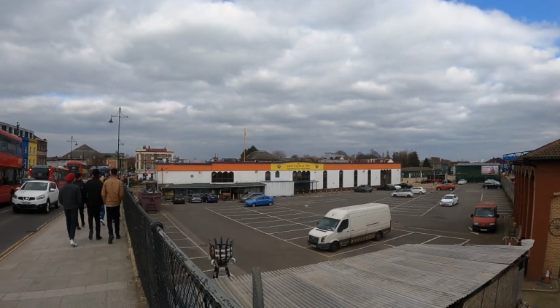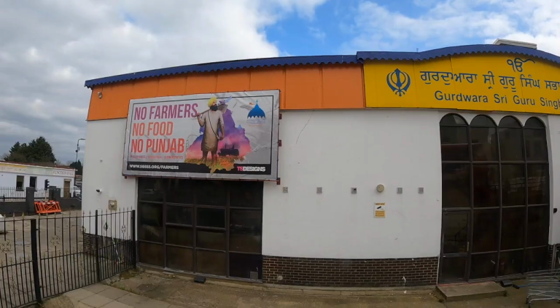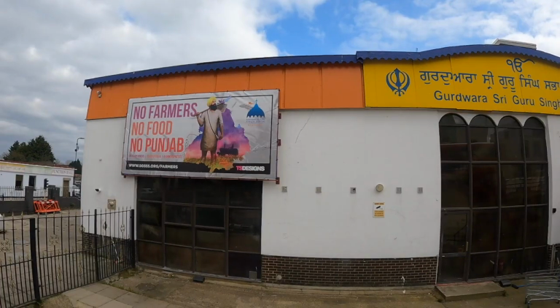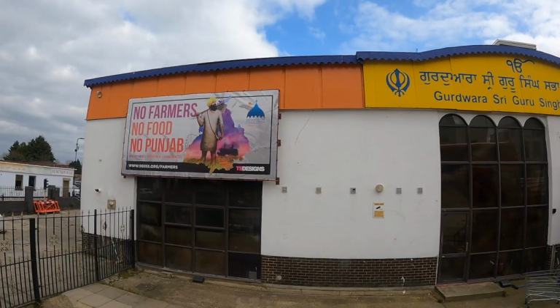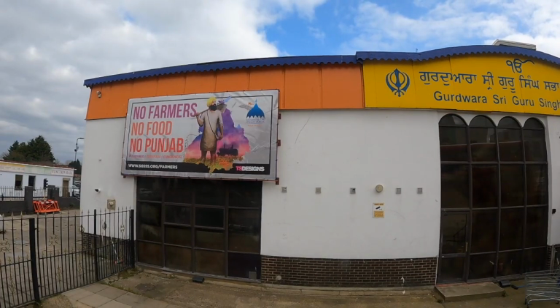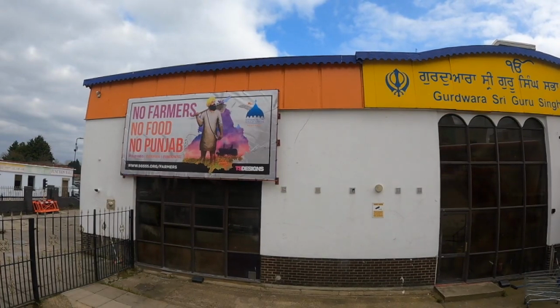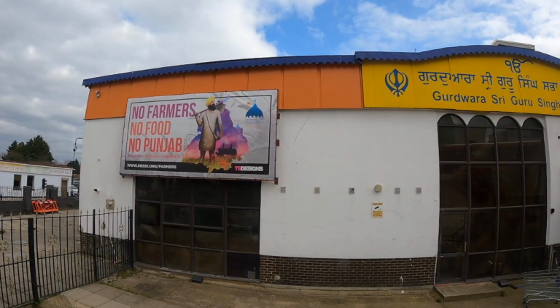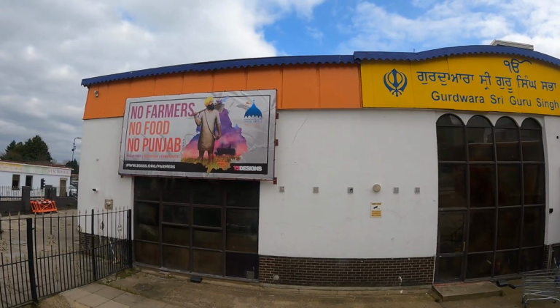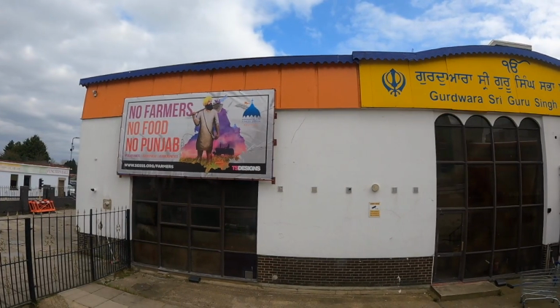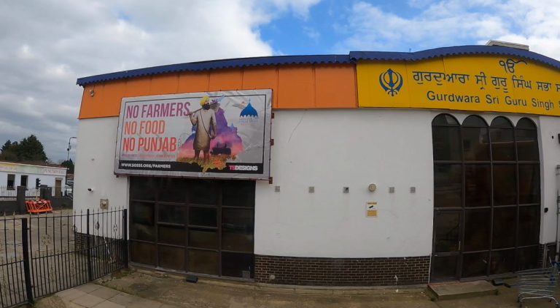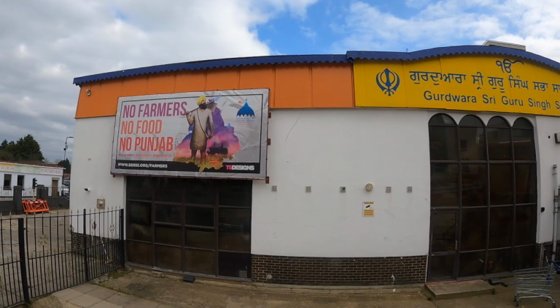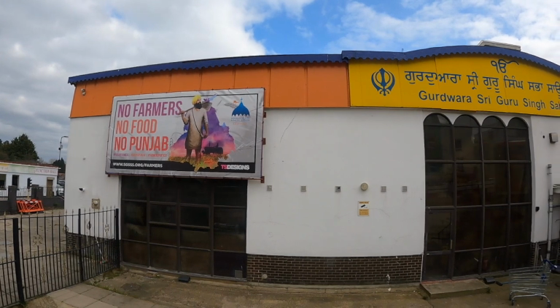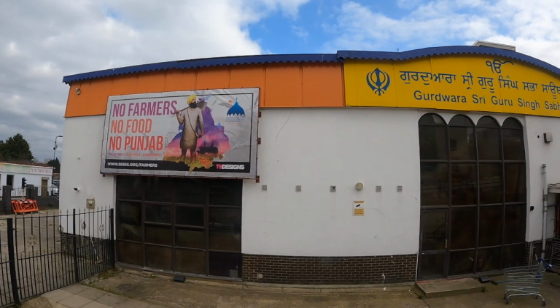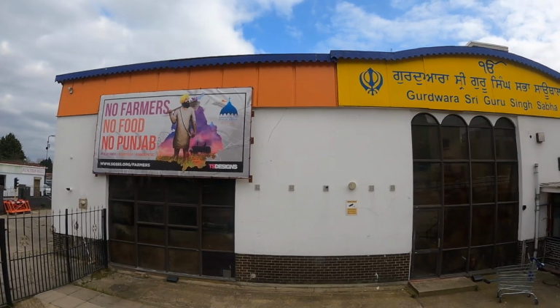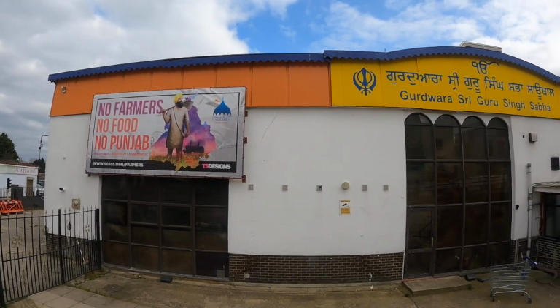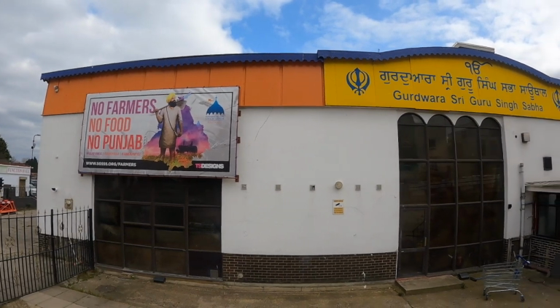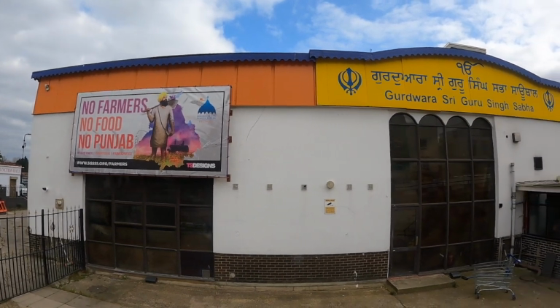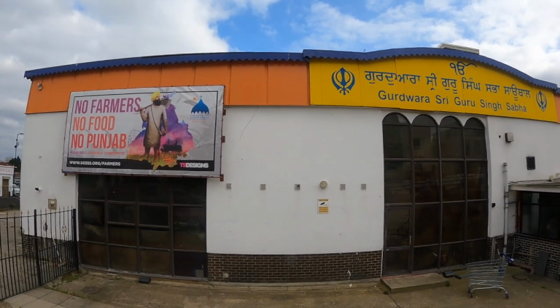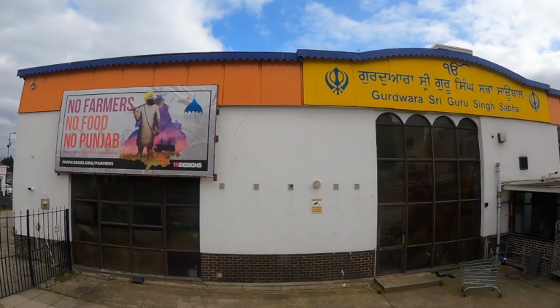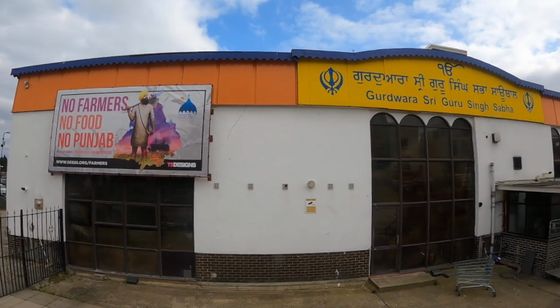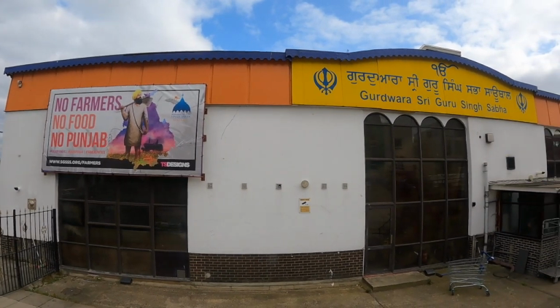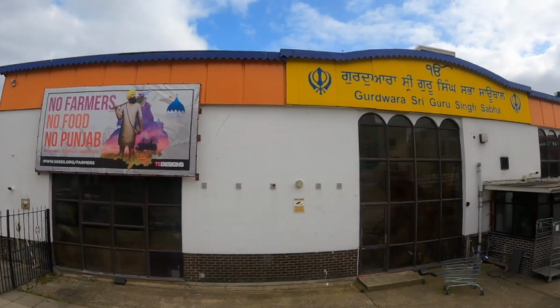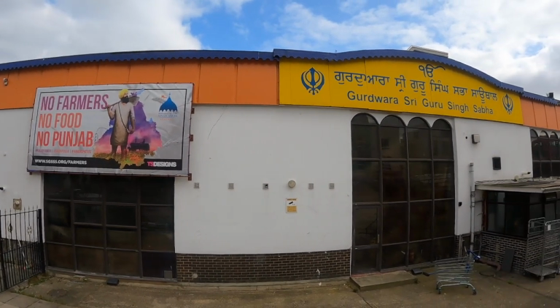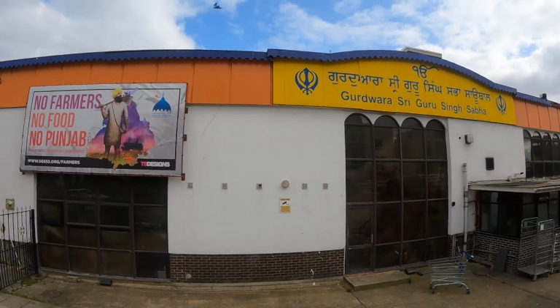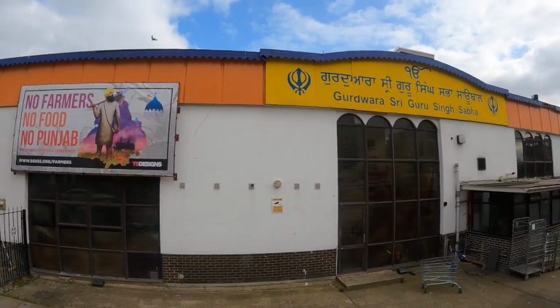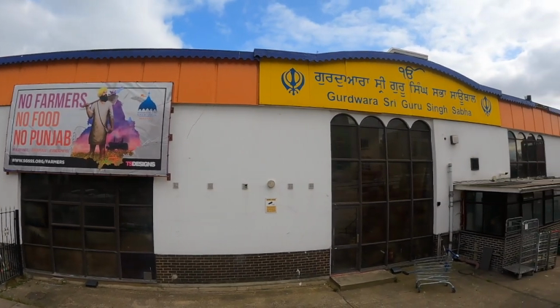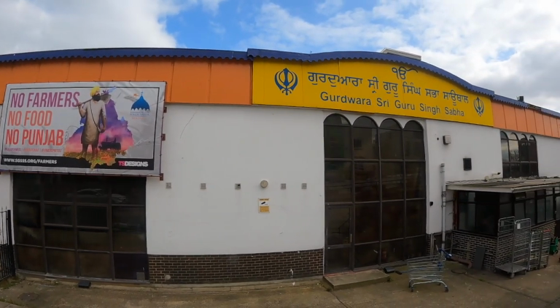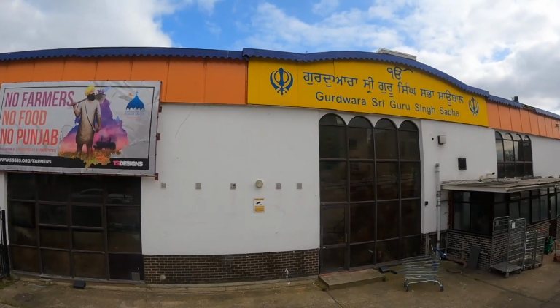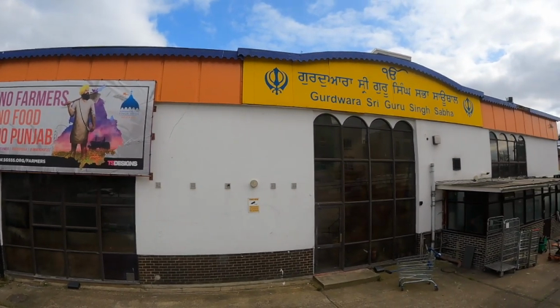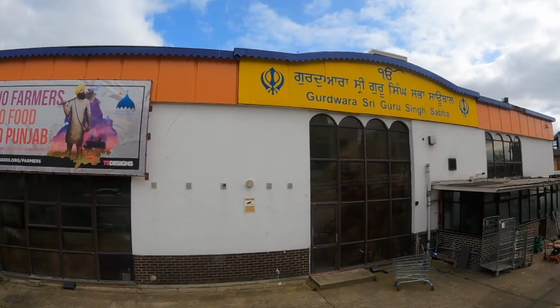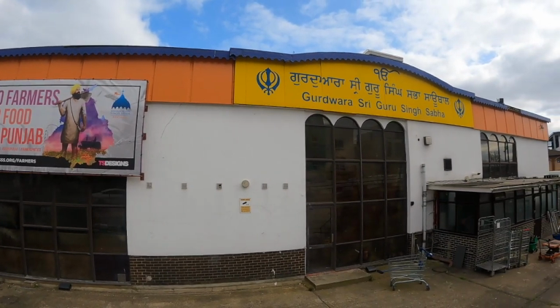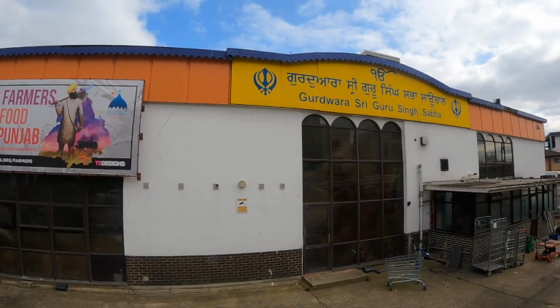This is London's largest Sikh temple. Any food here is free. There is special food available.